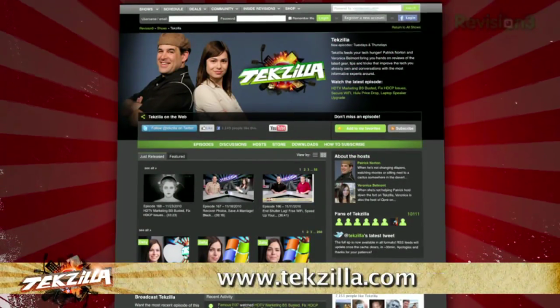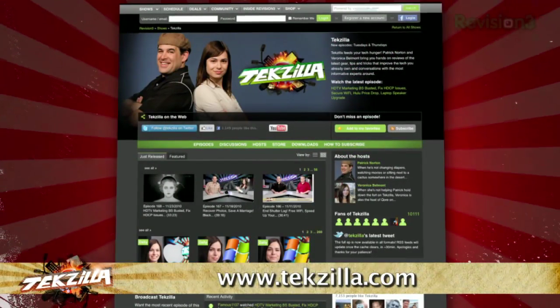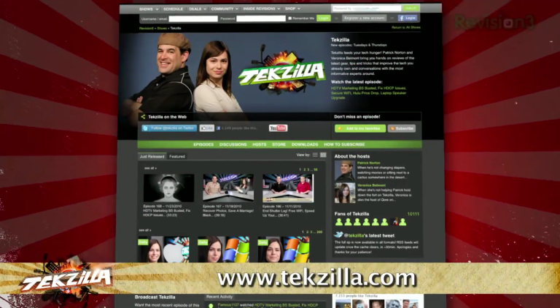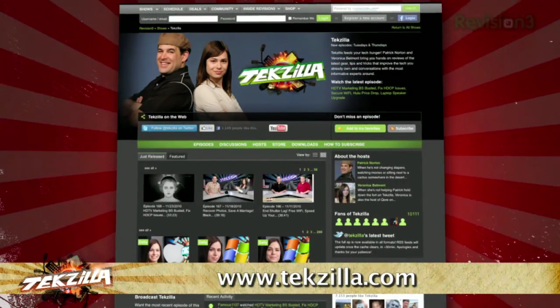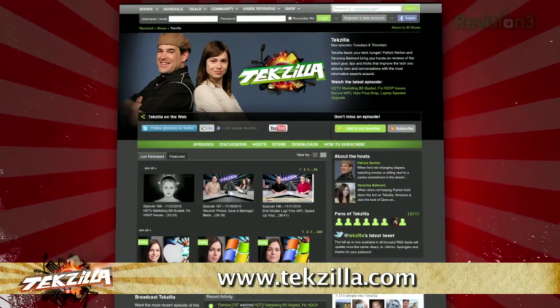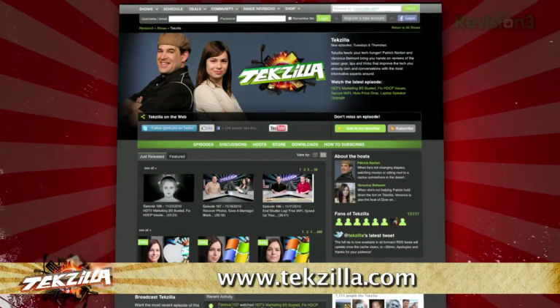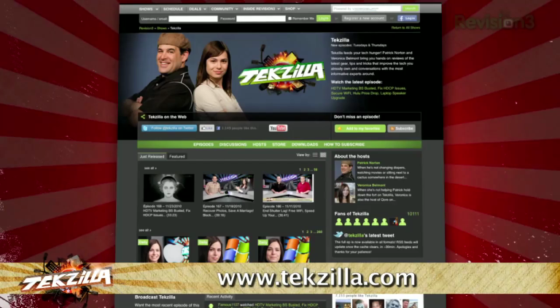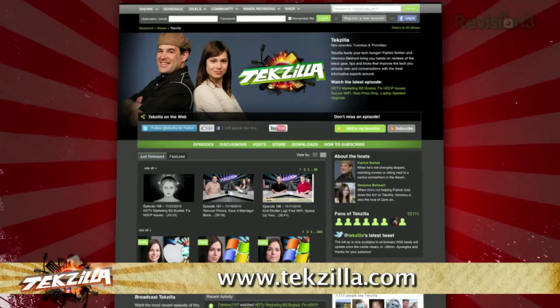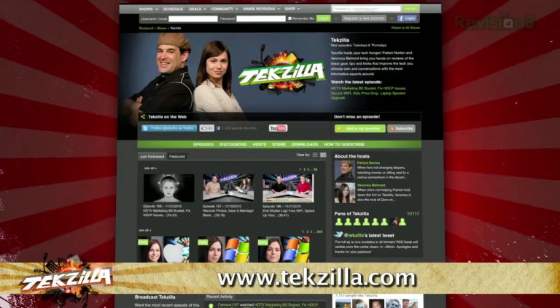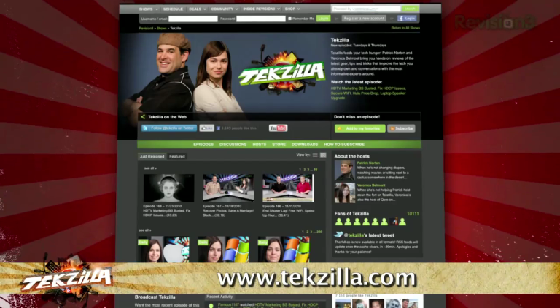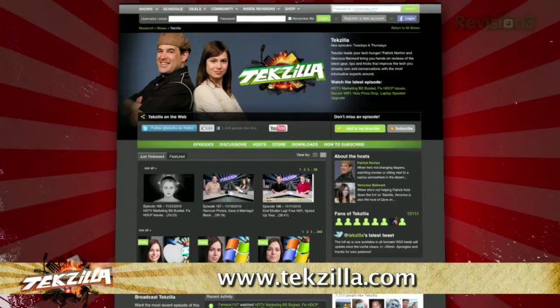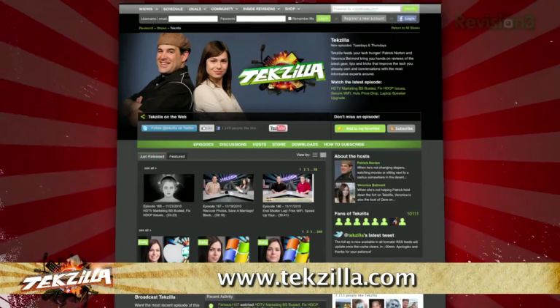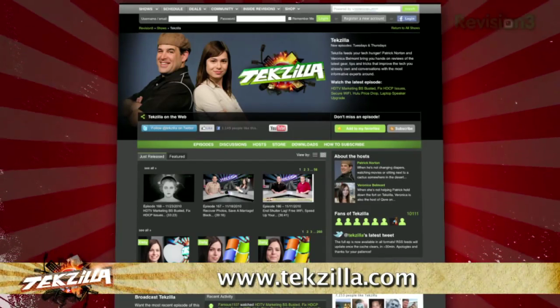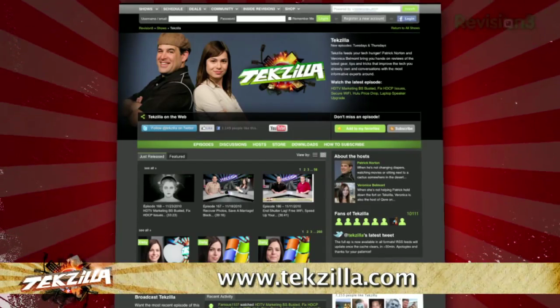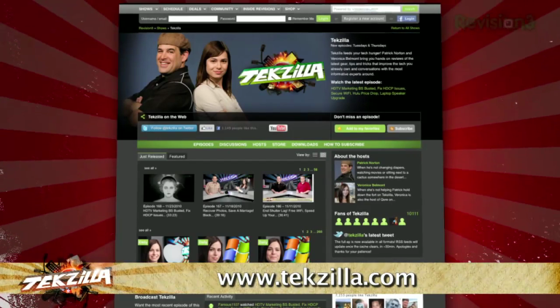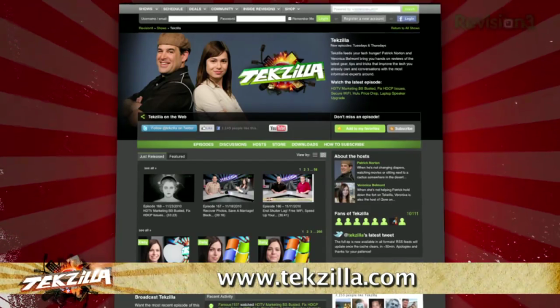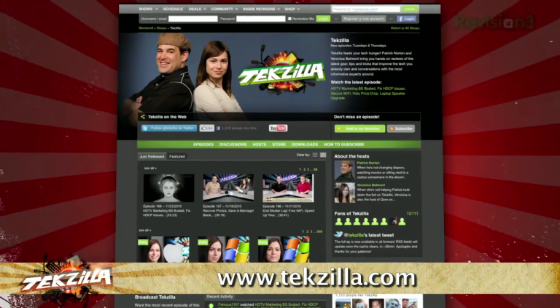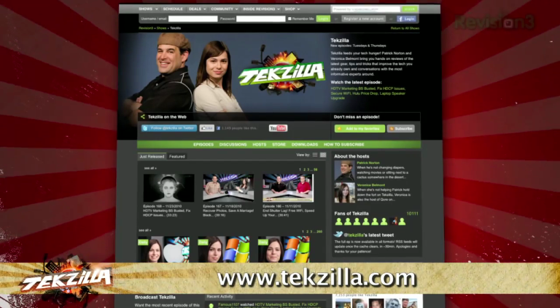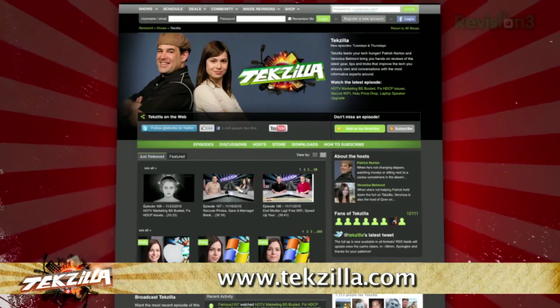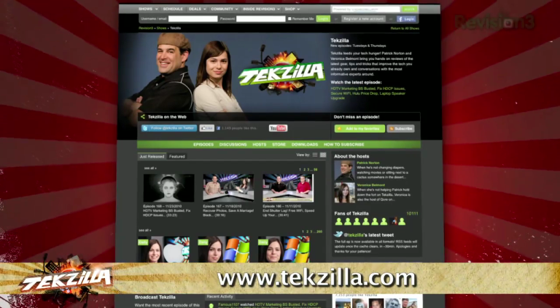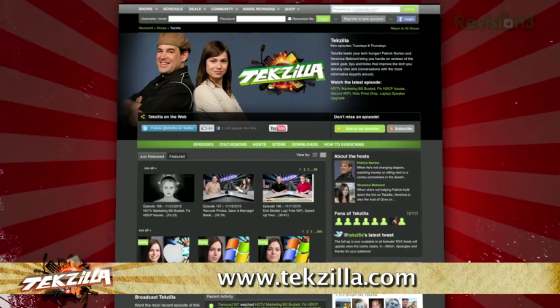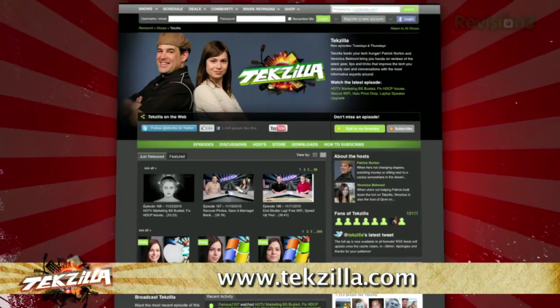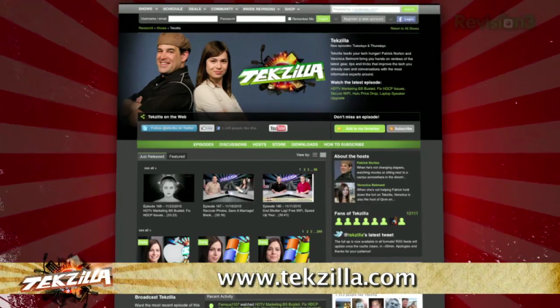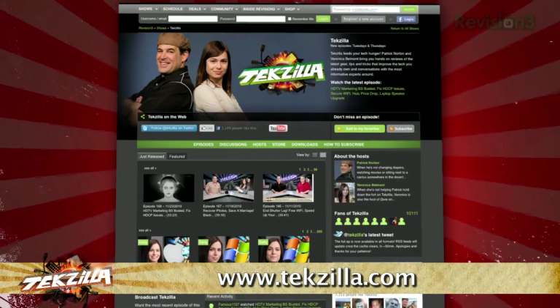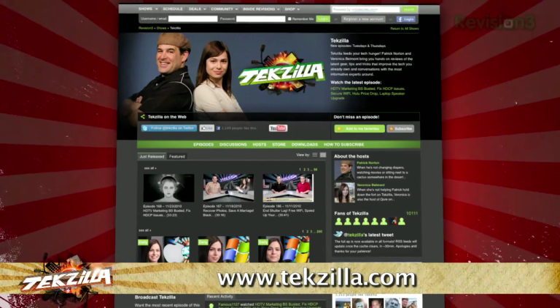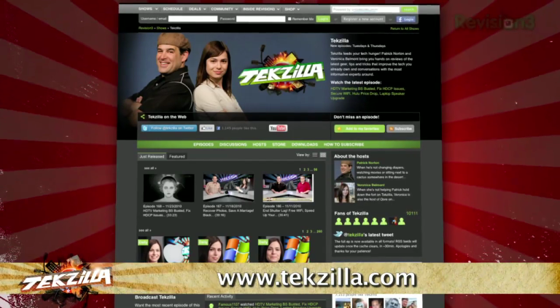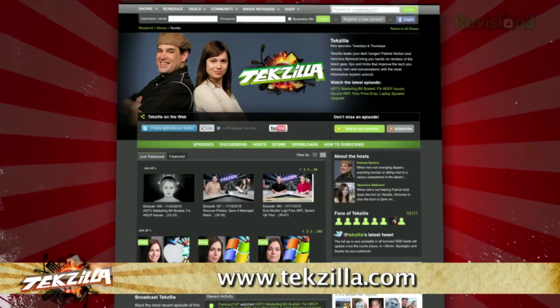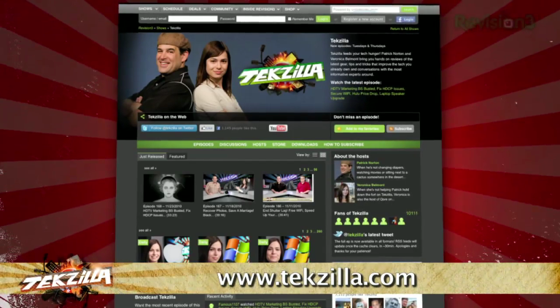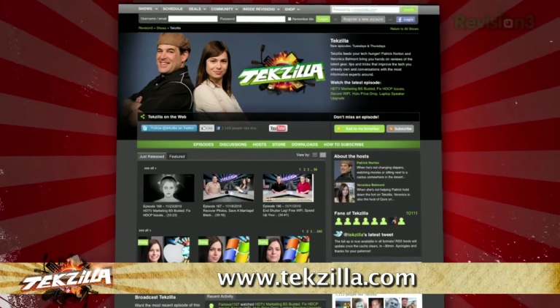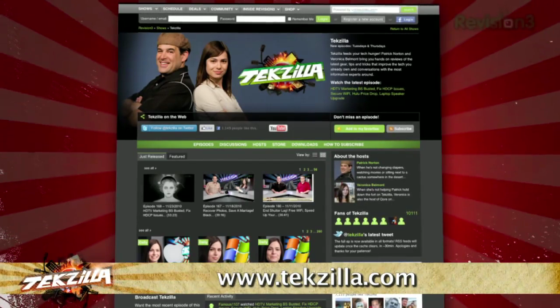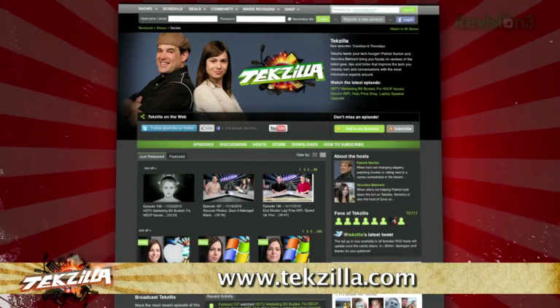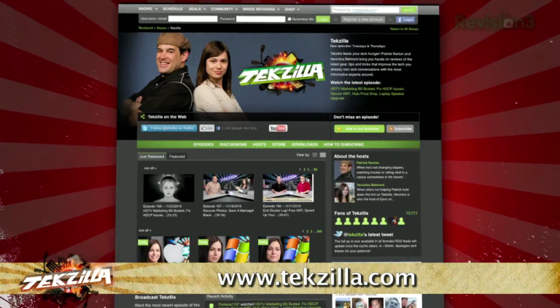And as always, techzilla.com — it's the place to find more tips, tricks, product reviews, and how-tos.